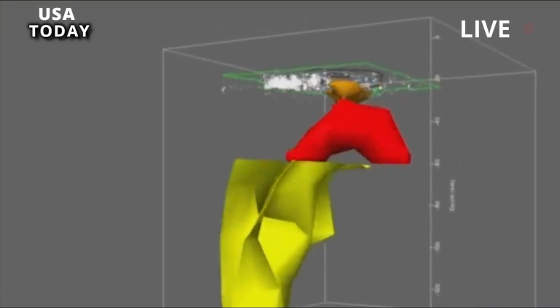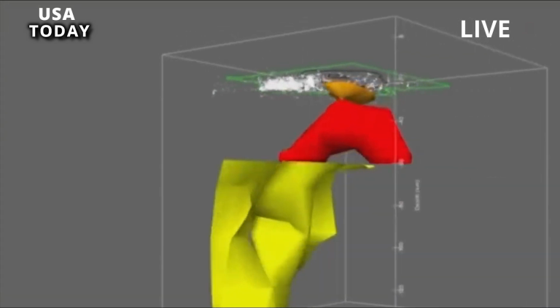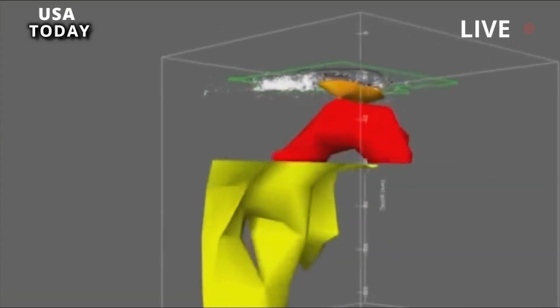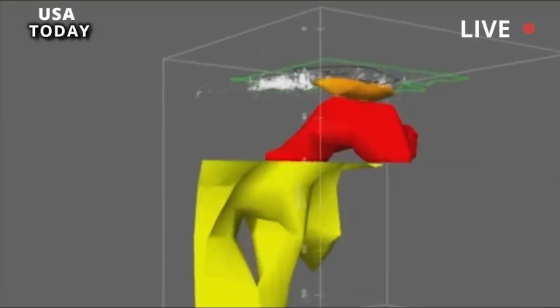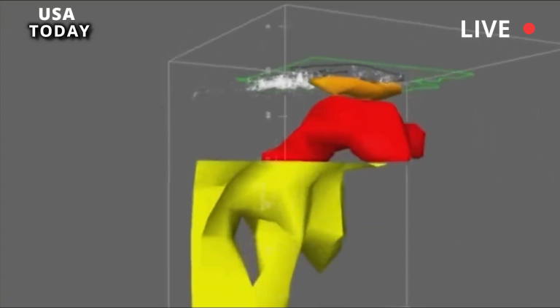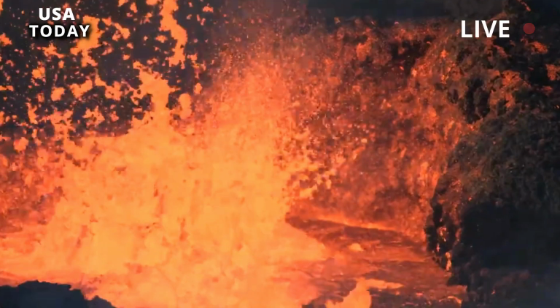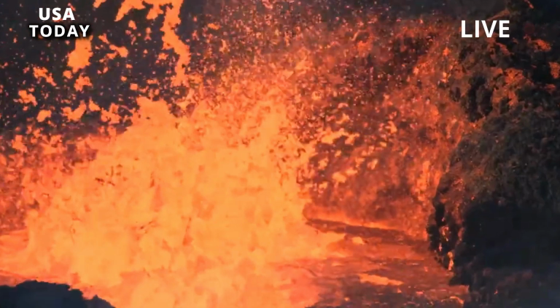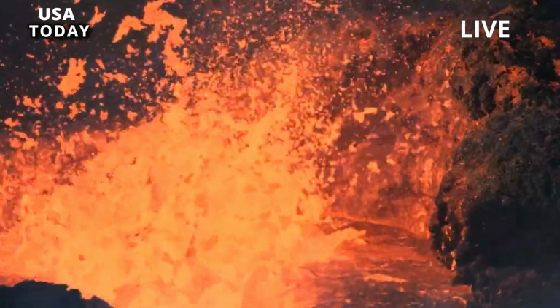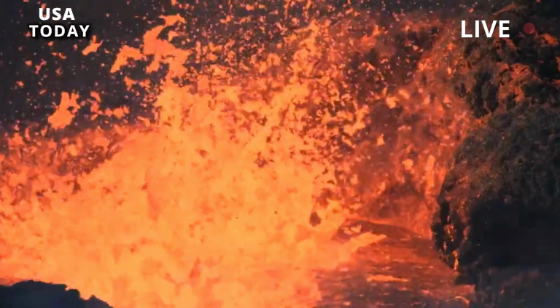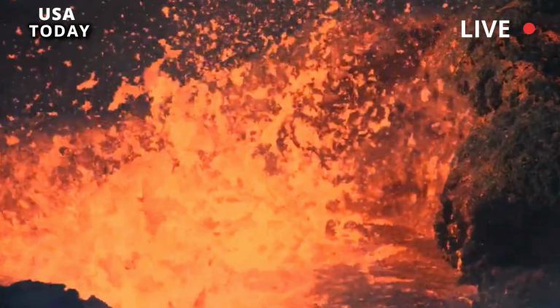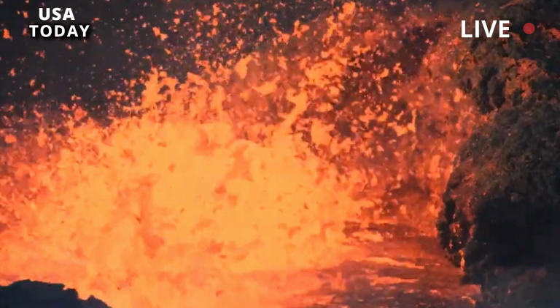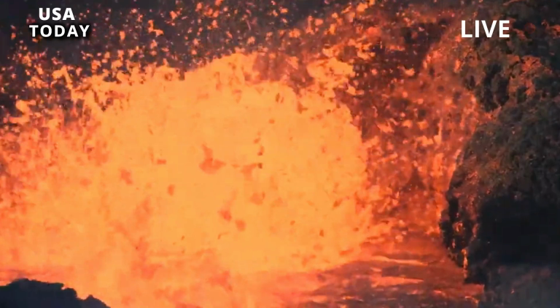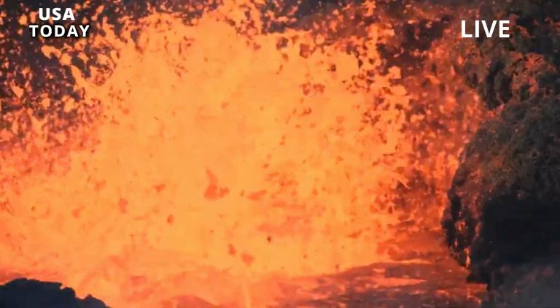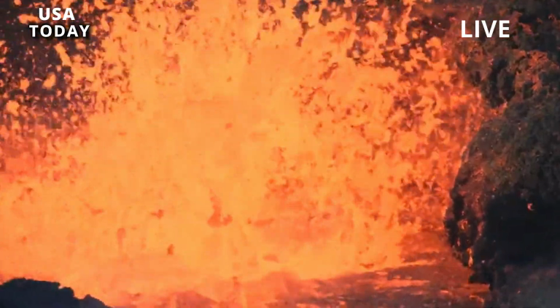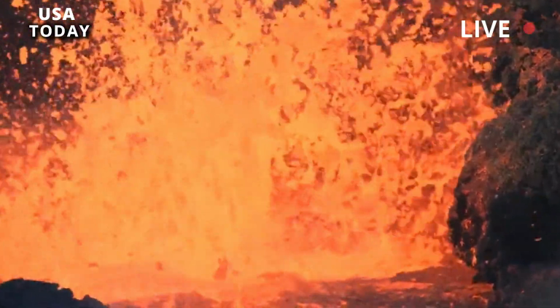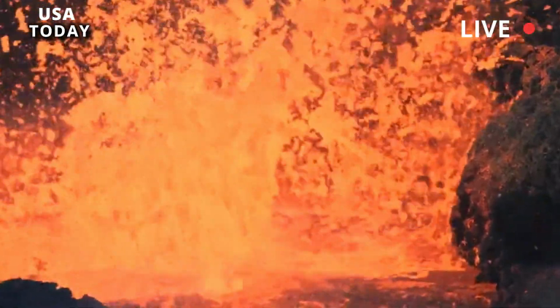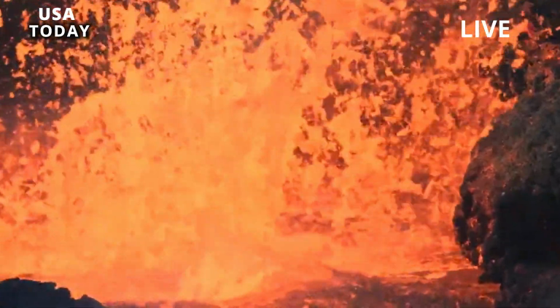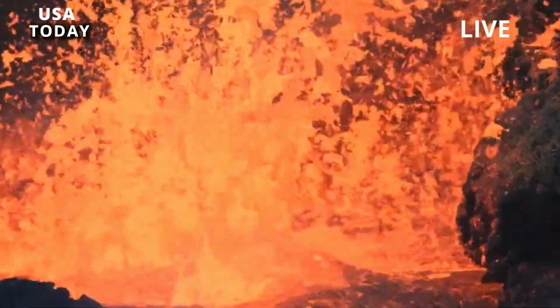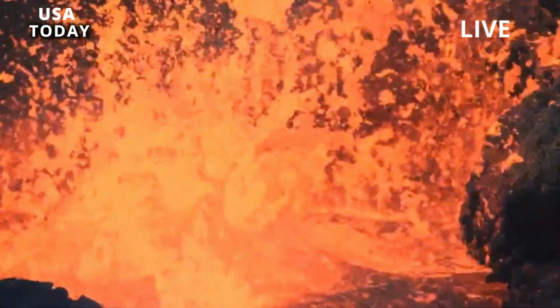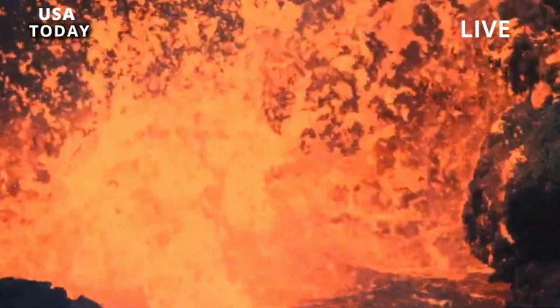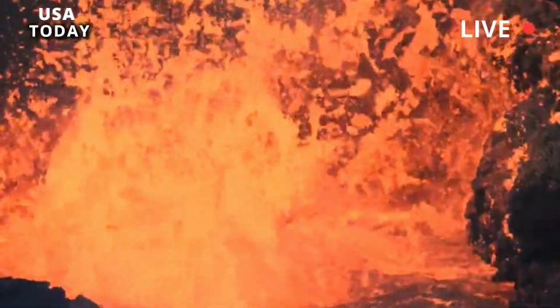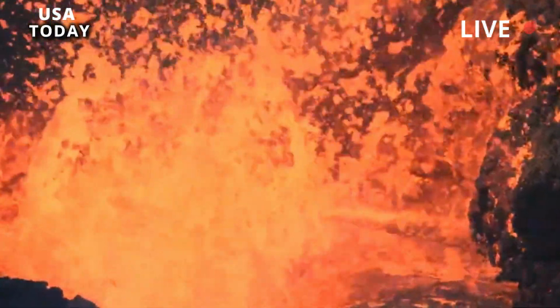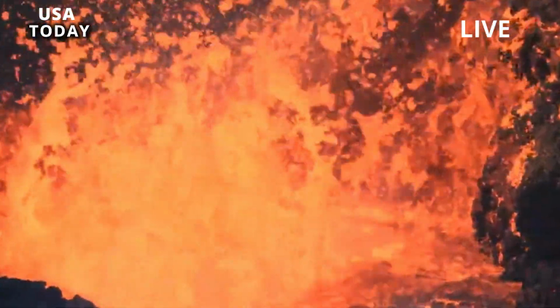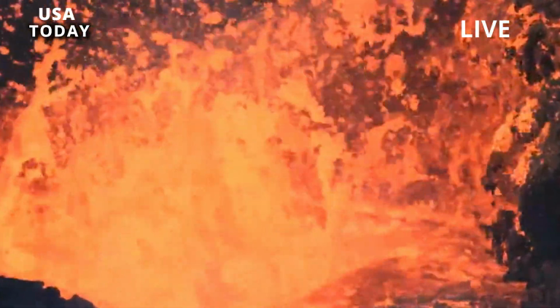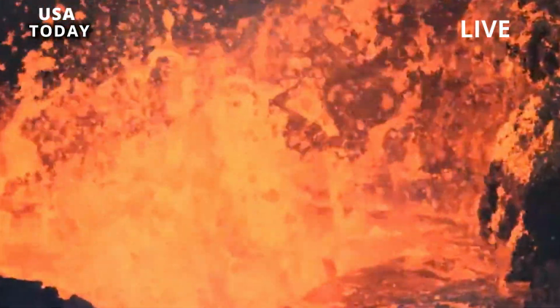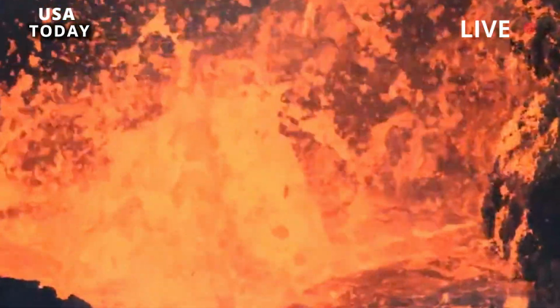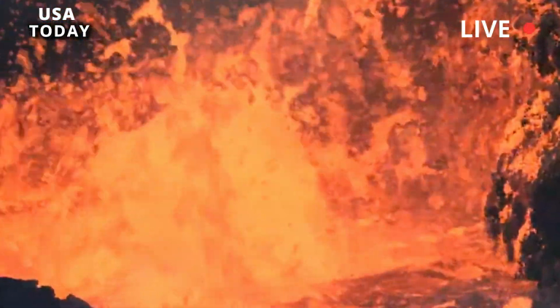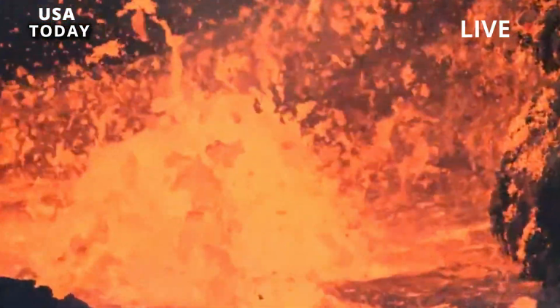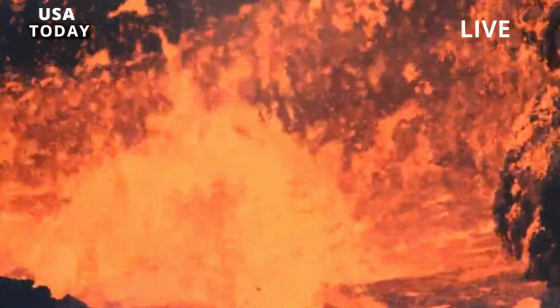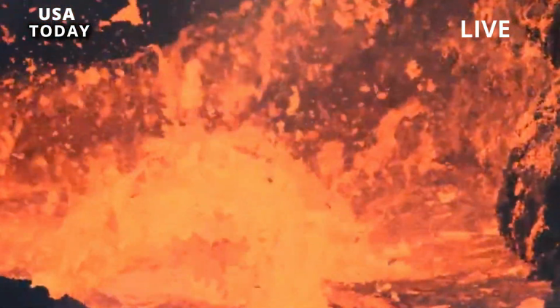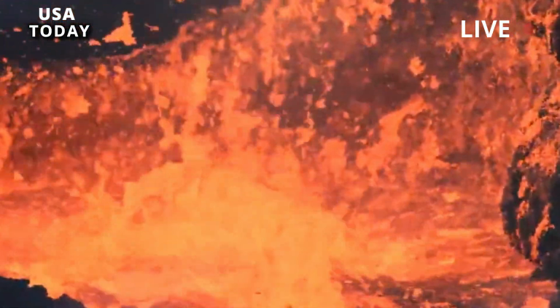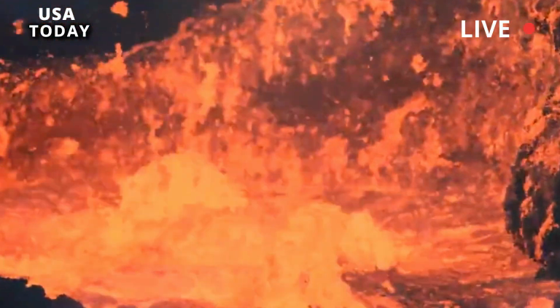Since then, the region has been filled with rhyolite flows that are 70,000 years old.